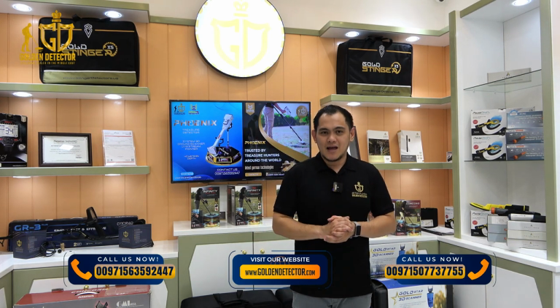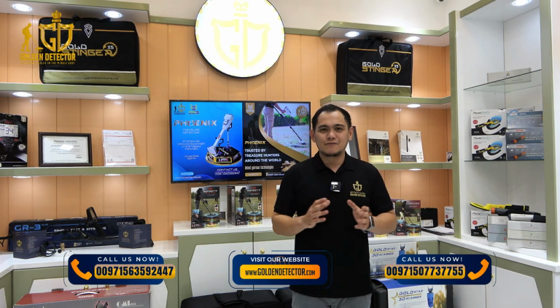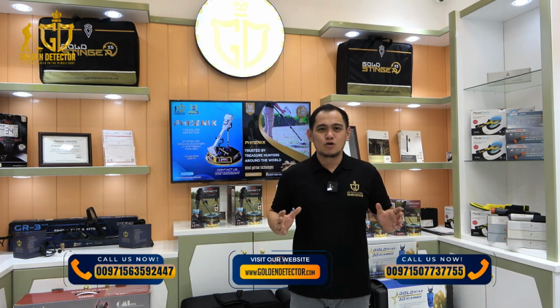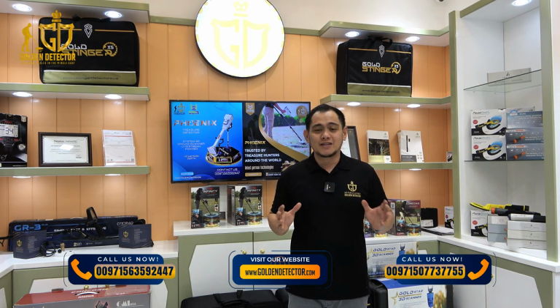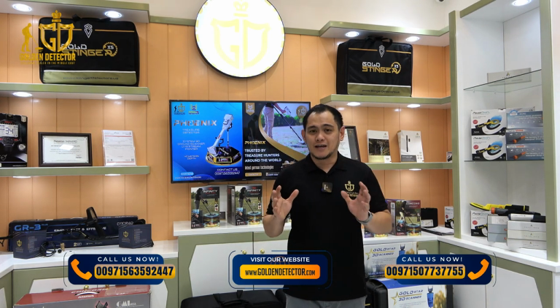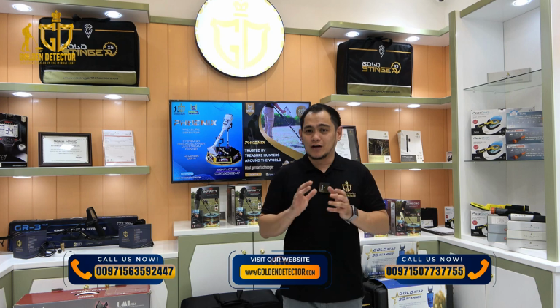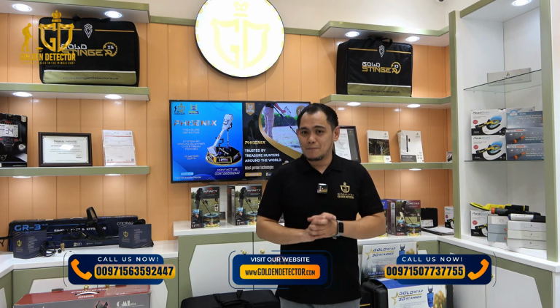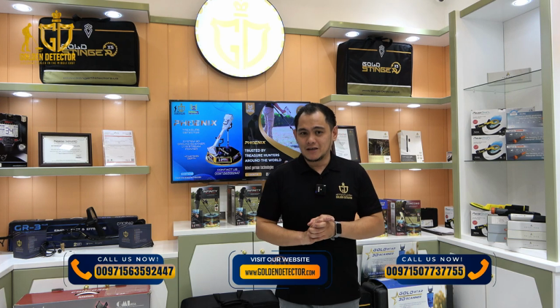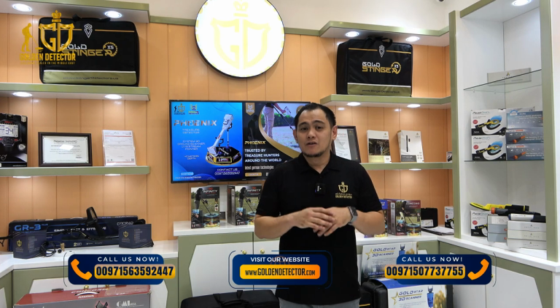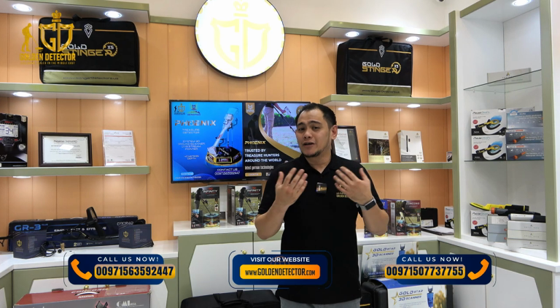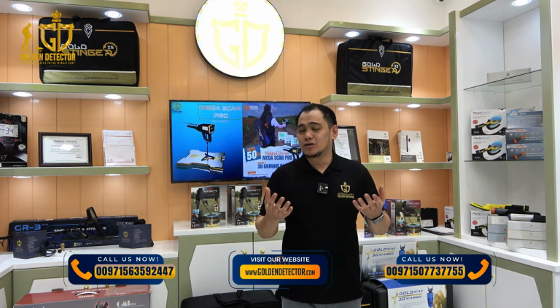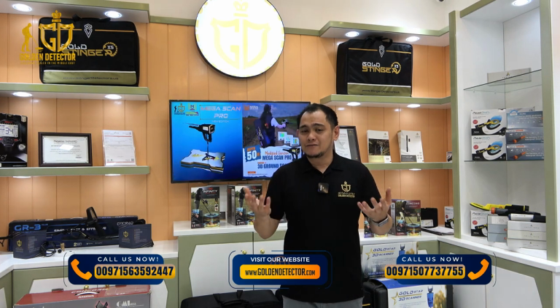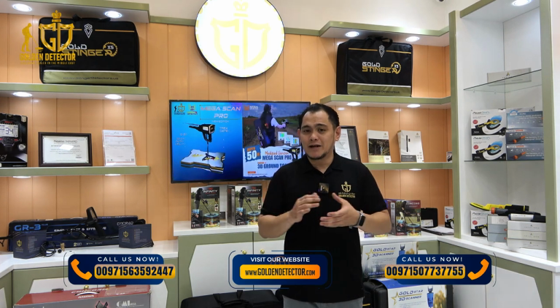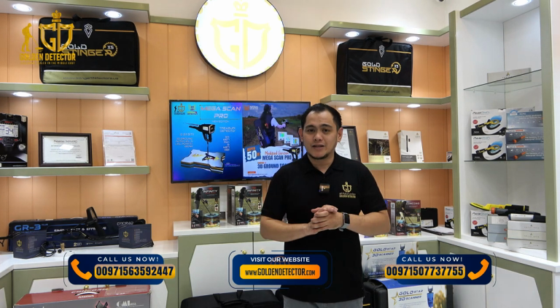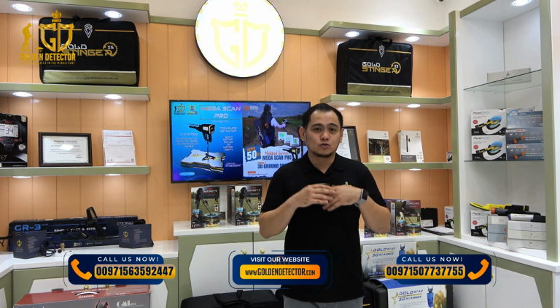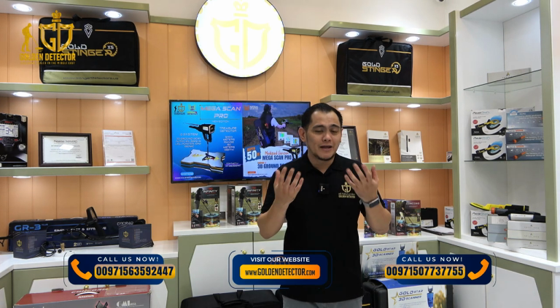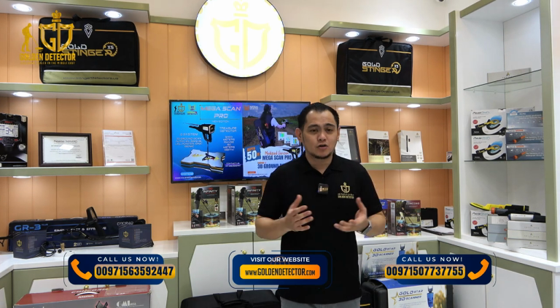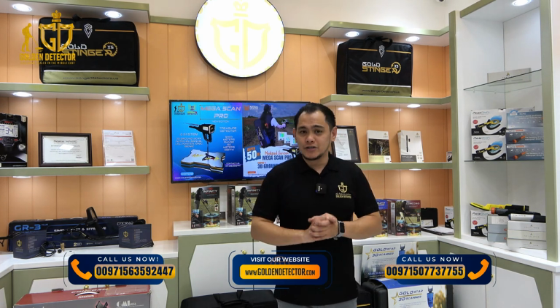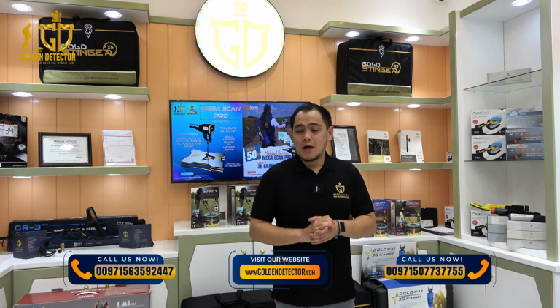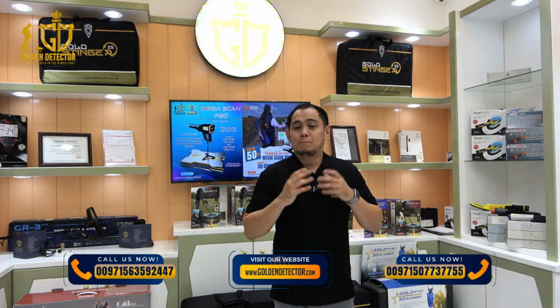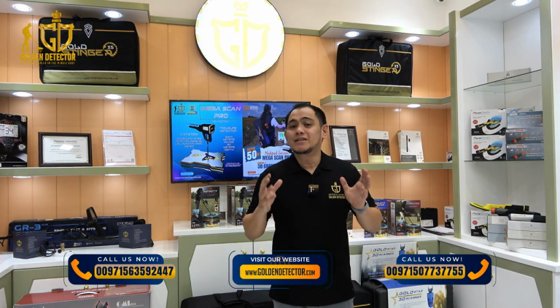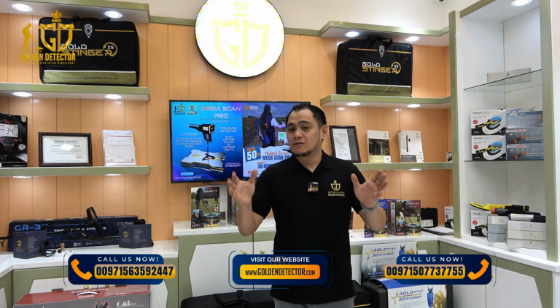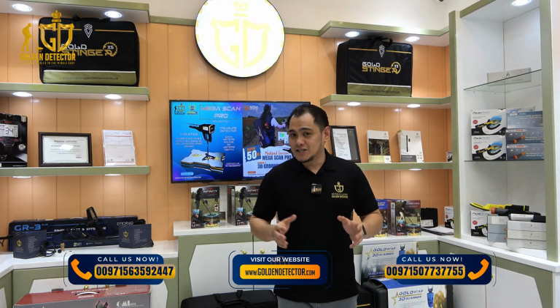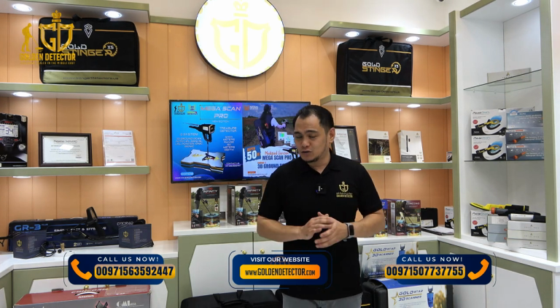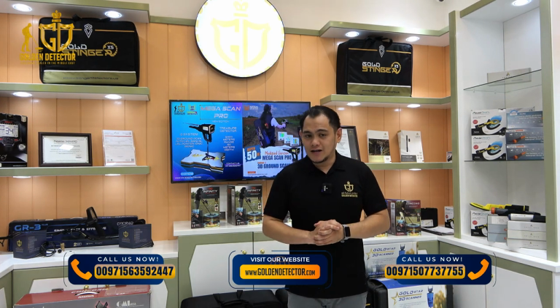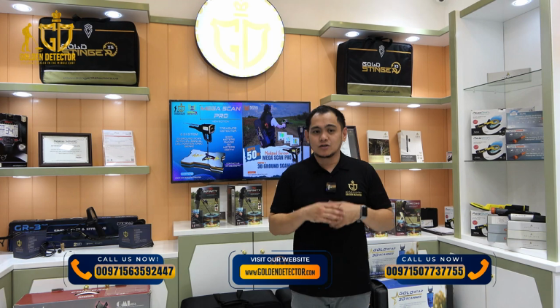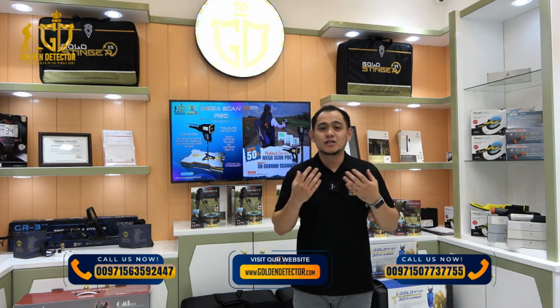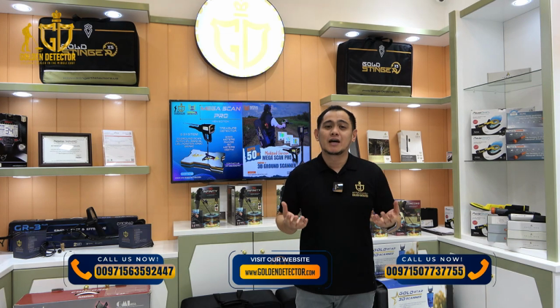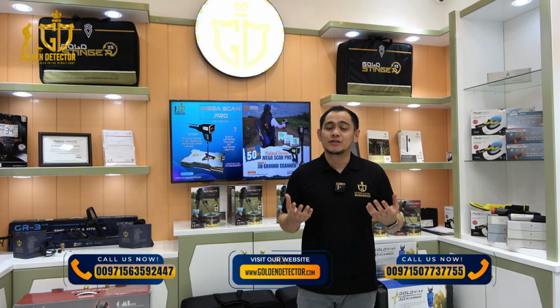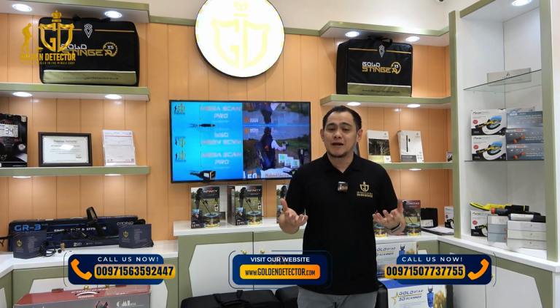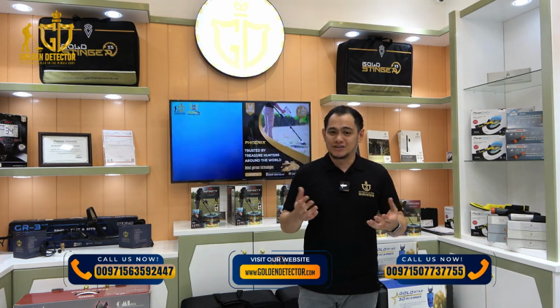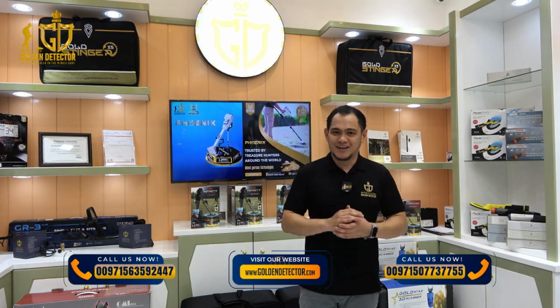I'm from Golden Detector Company. For additional information and to place orders, please reach out to us using the number displayed on the screen.